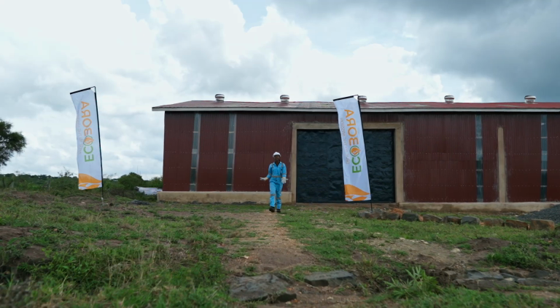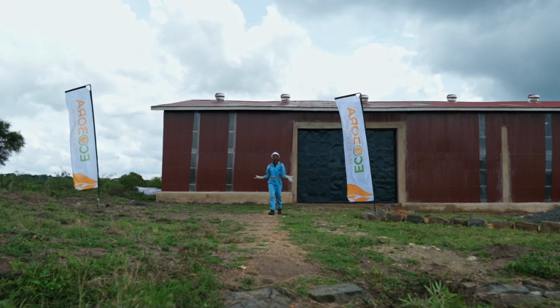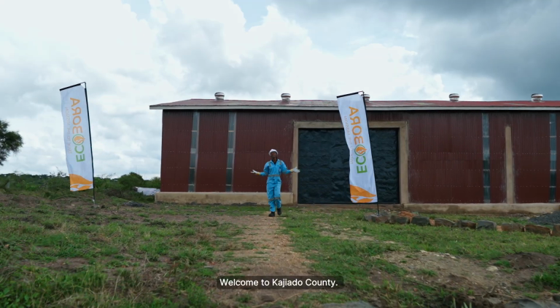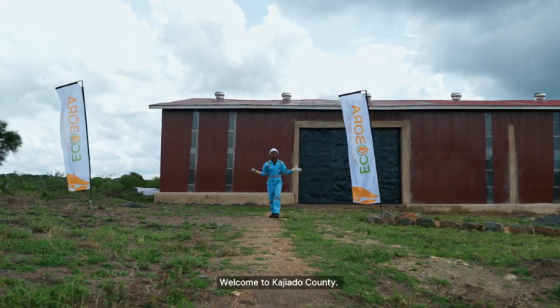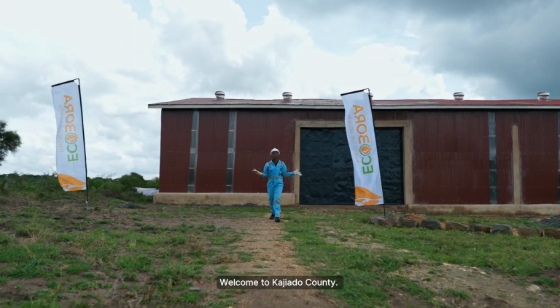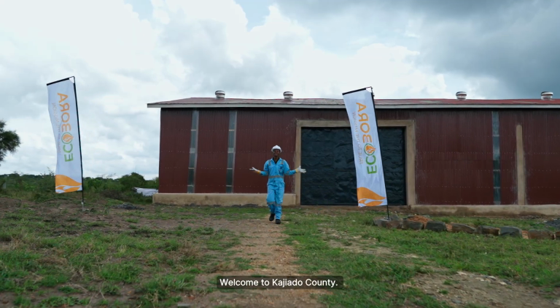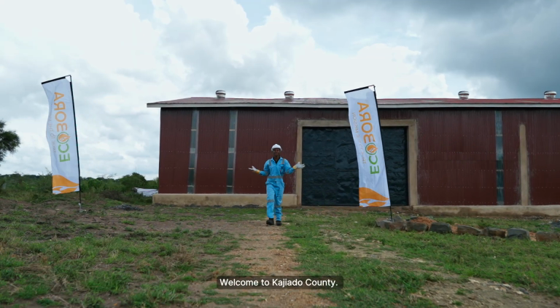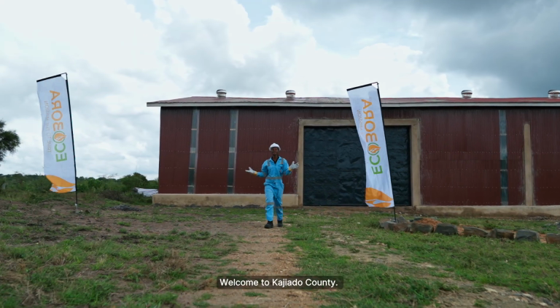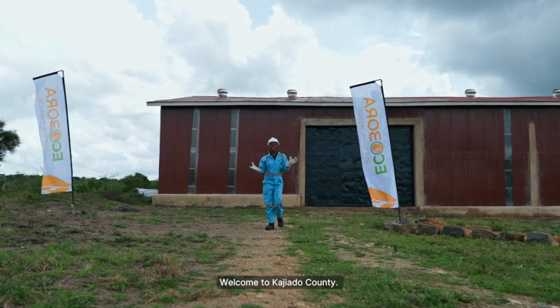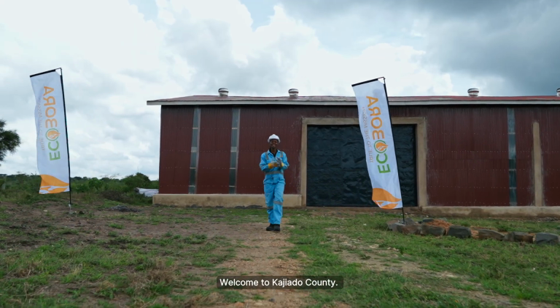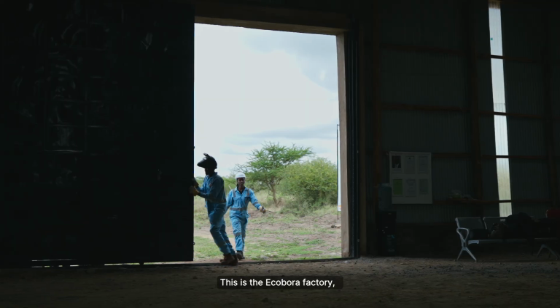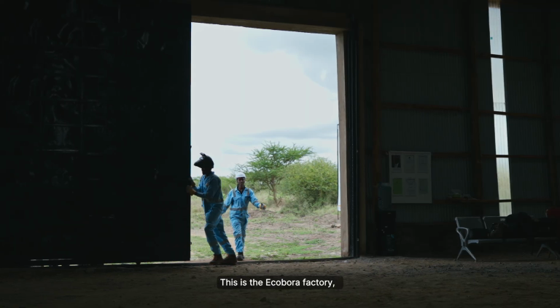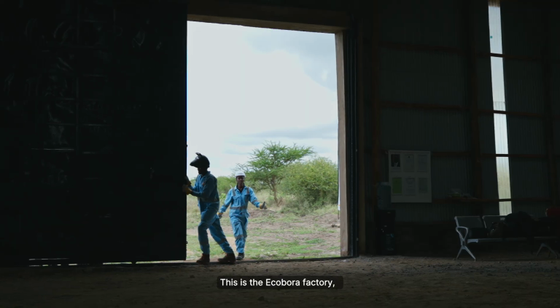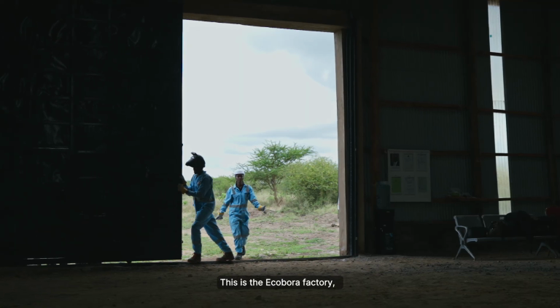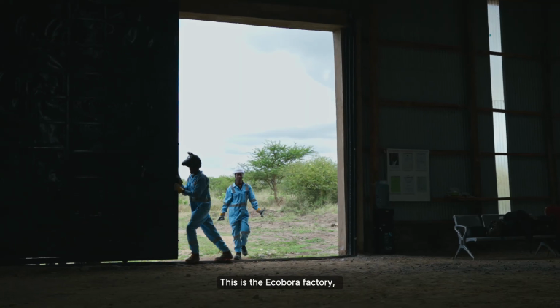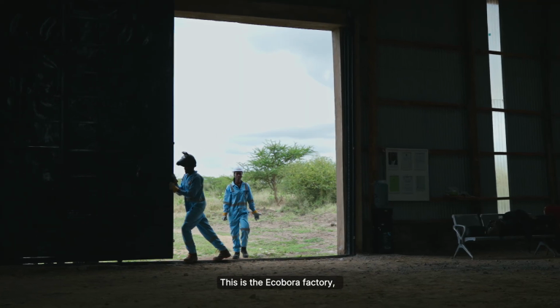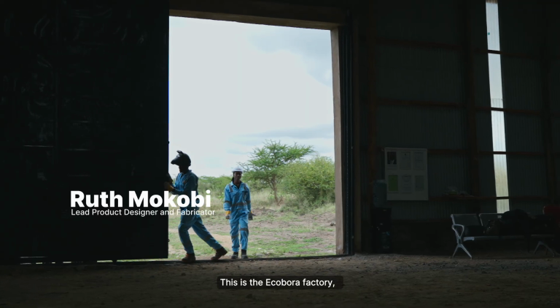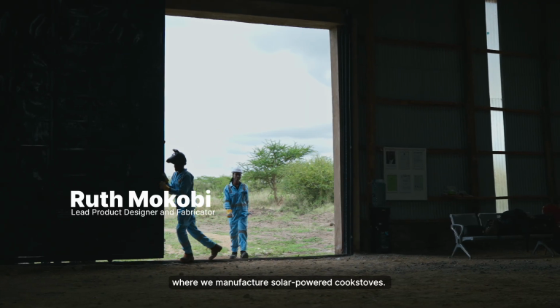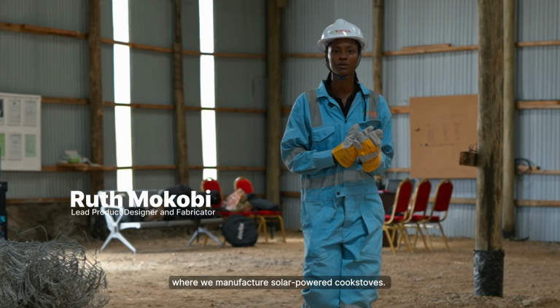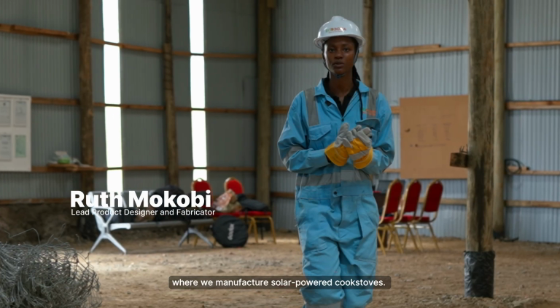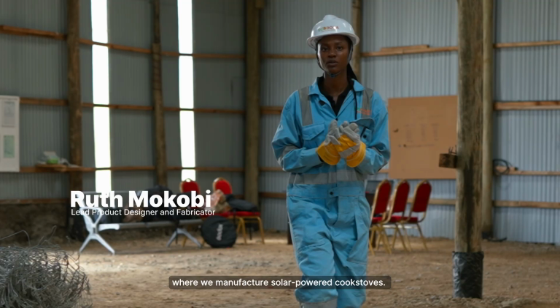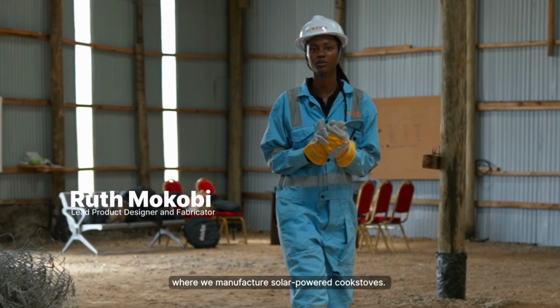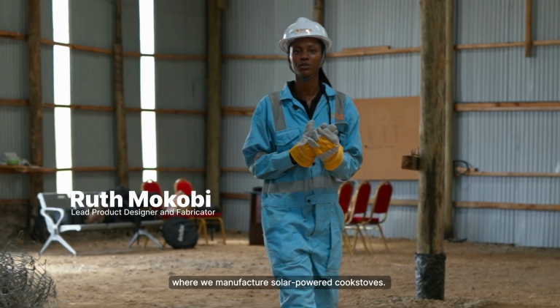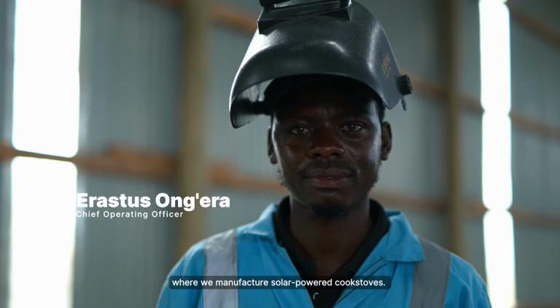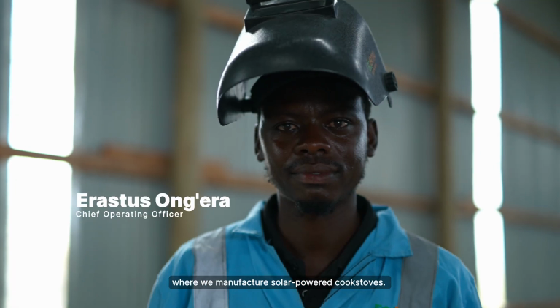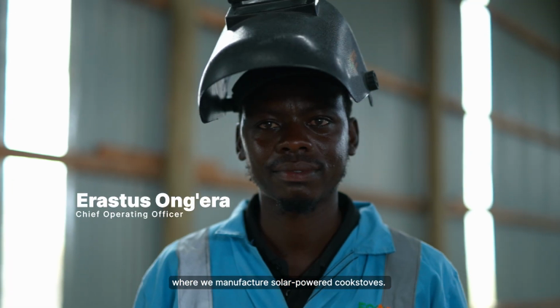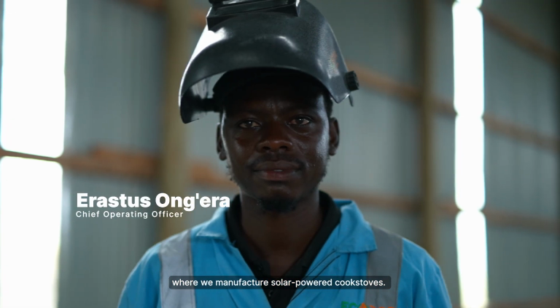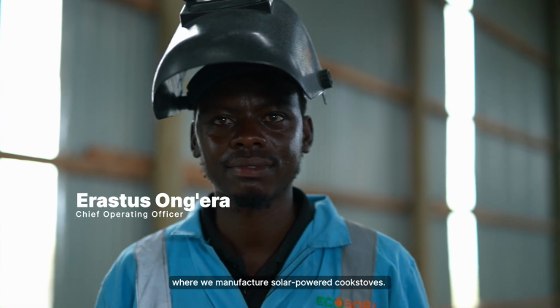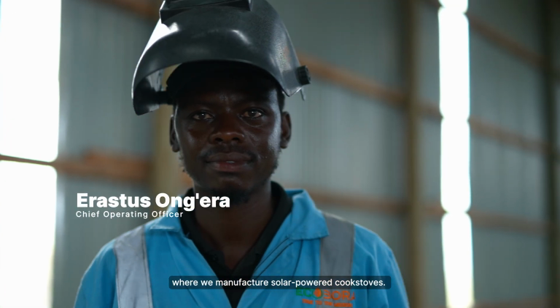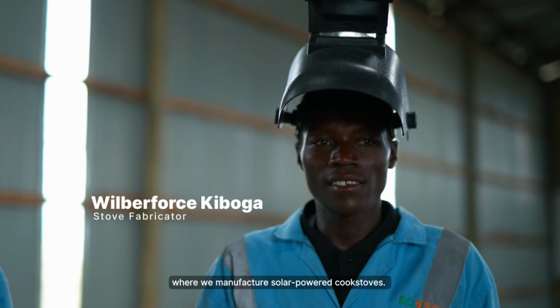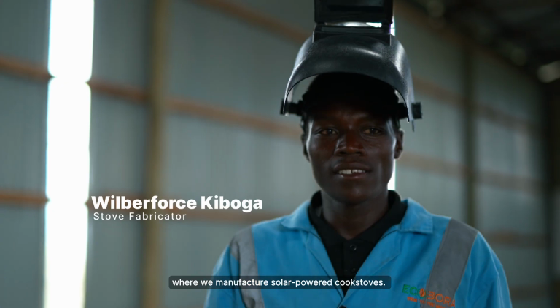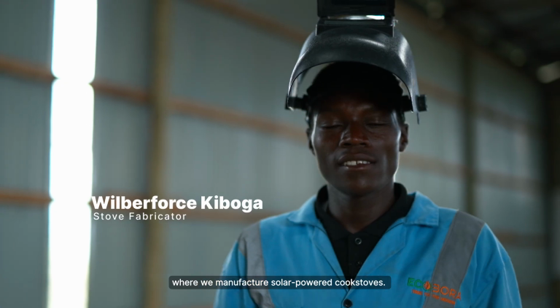Welcome to Kajiado County. This is the Kobora factory, where we do manufacturing of solar-powered cookstoves.